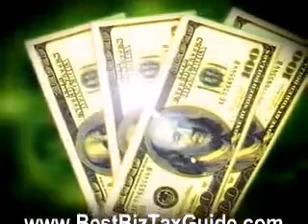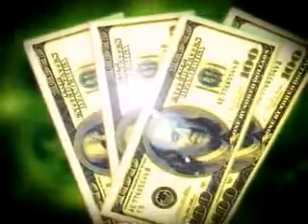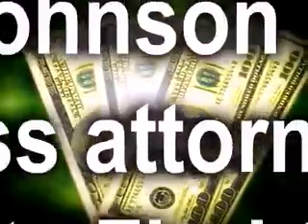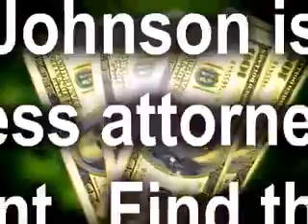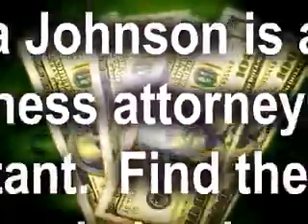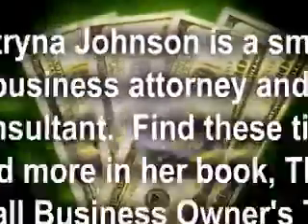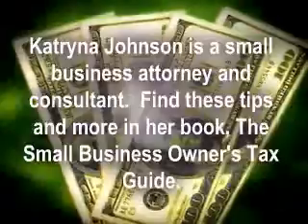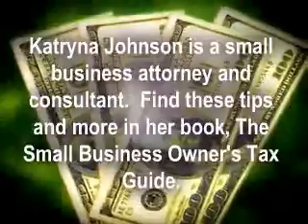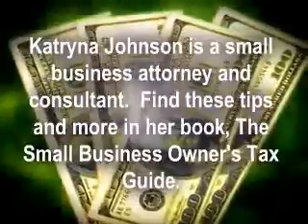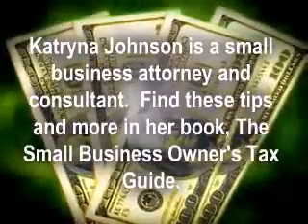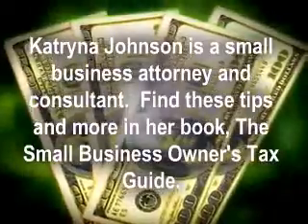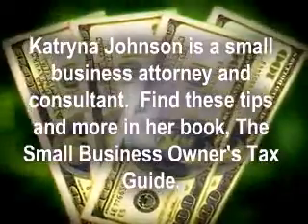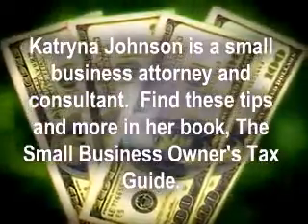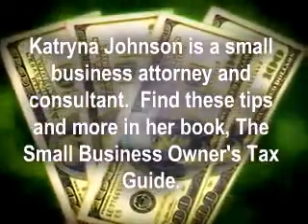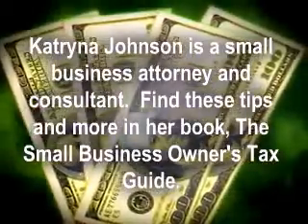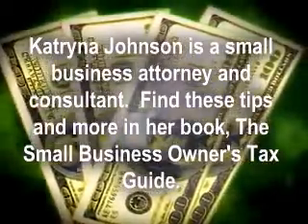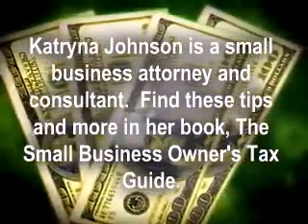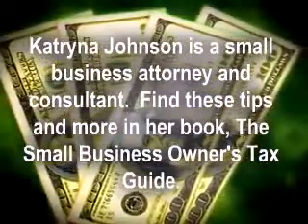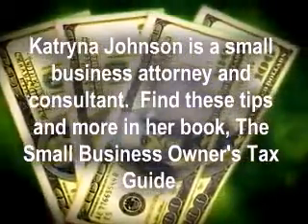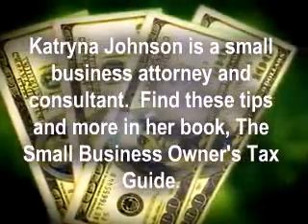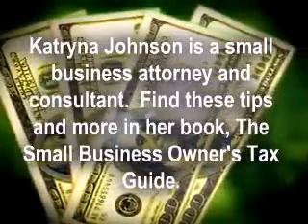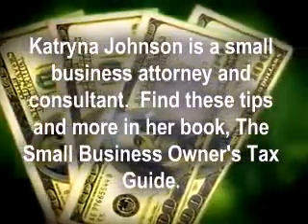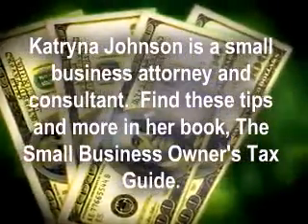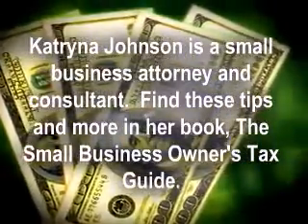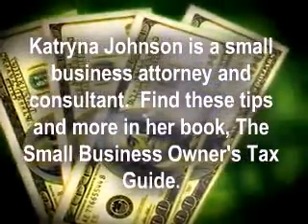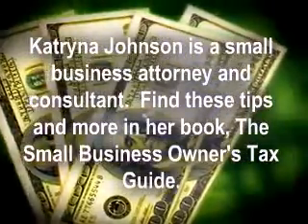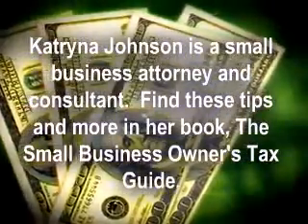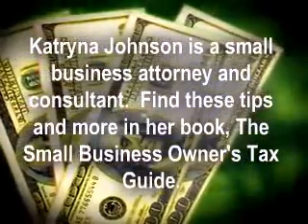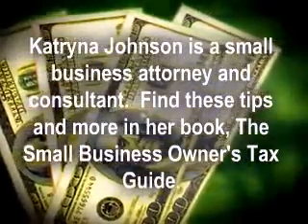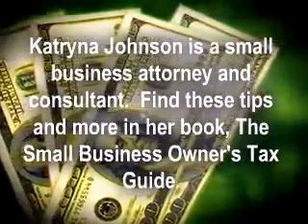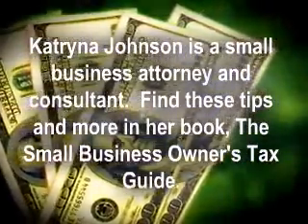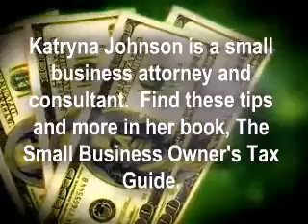Katrina Johnson is a small business attorney and consultant. Find these tips and more in her book, The Small Business Owner's Tax Guide.